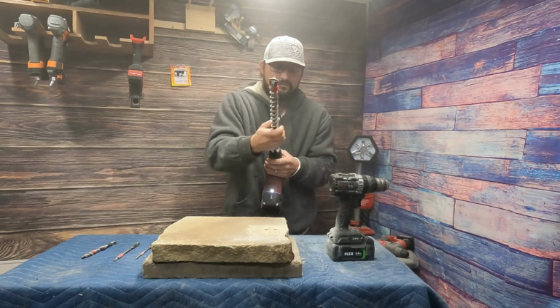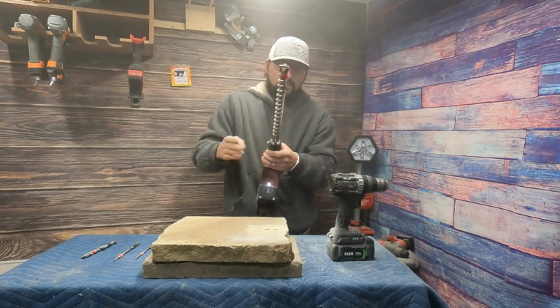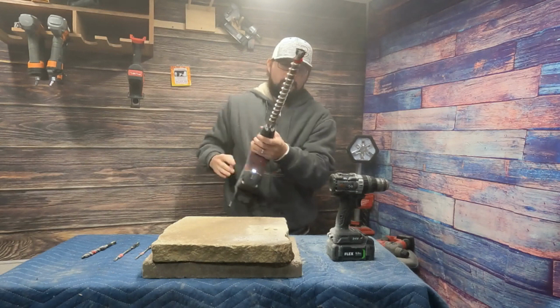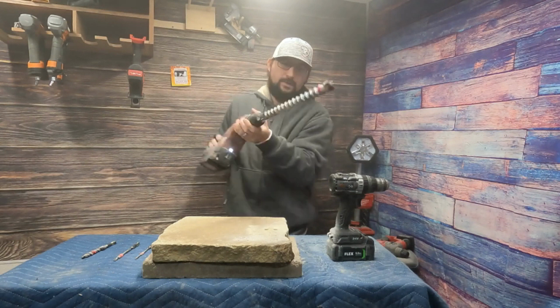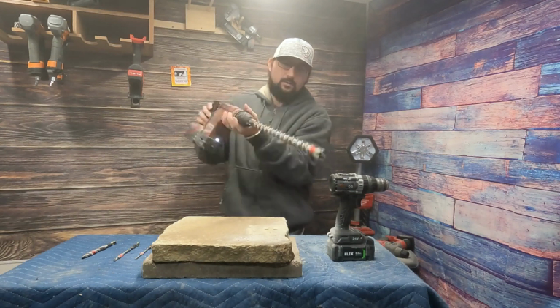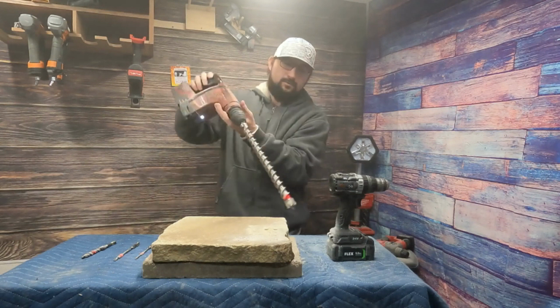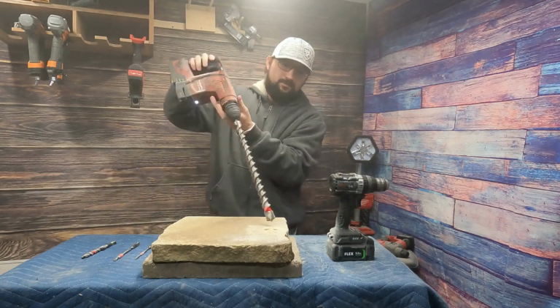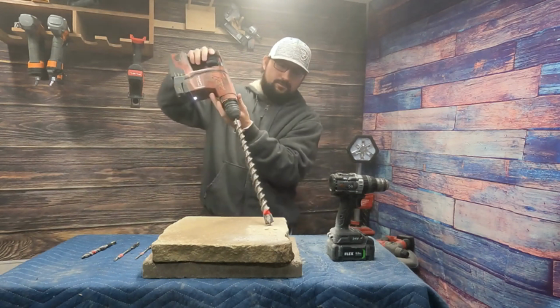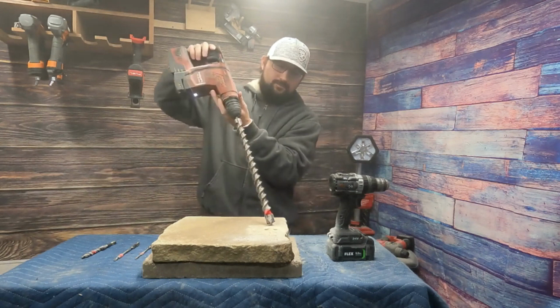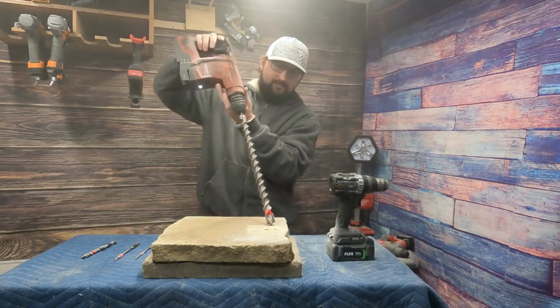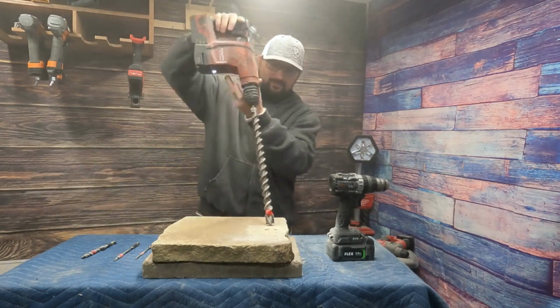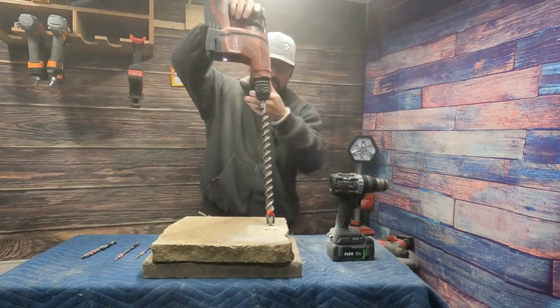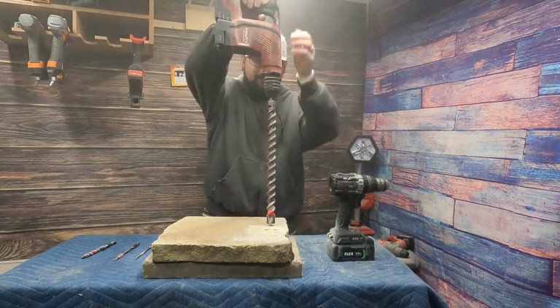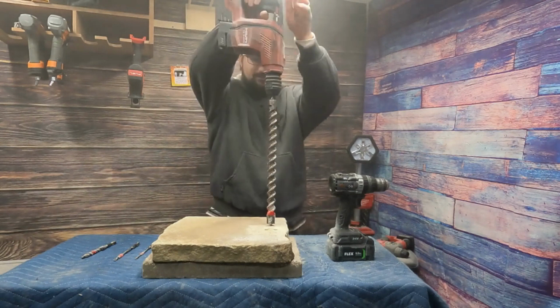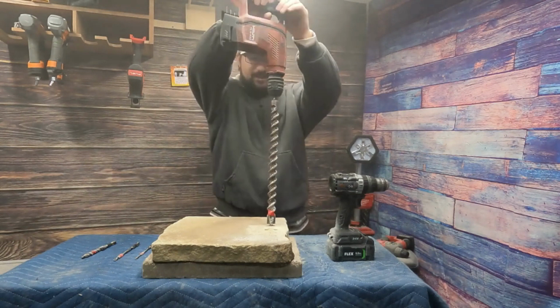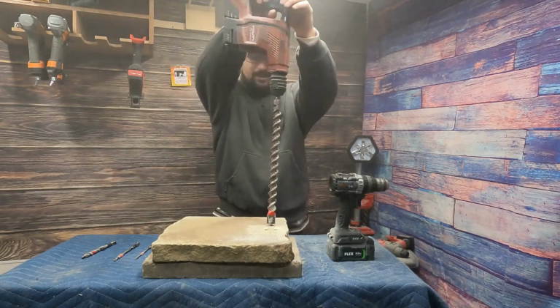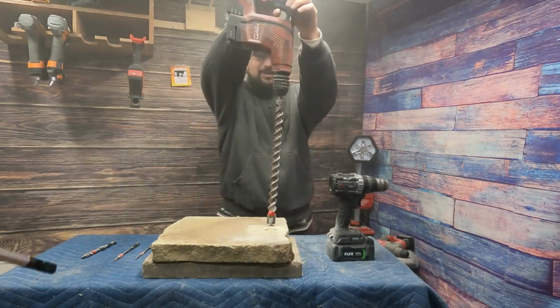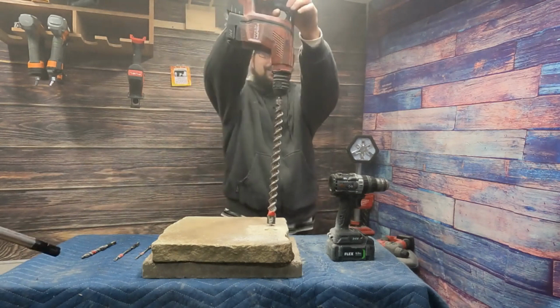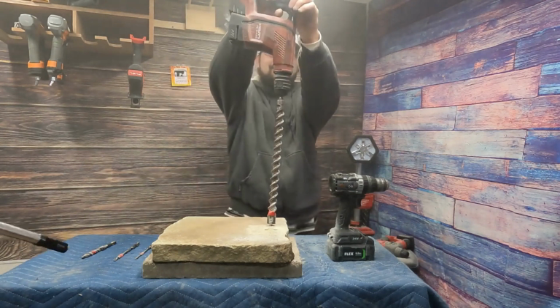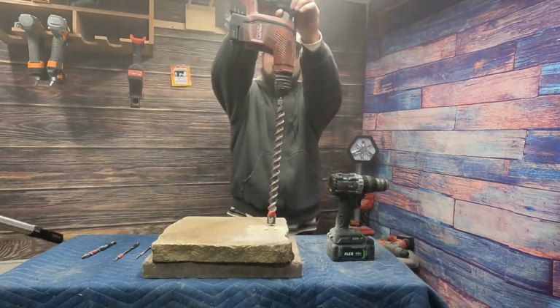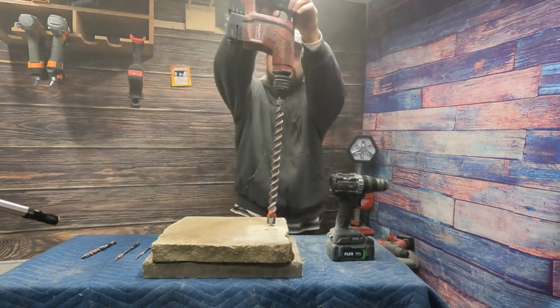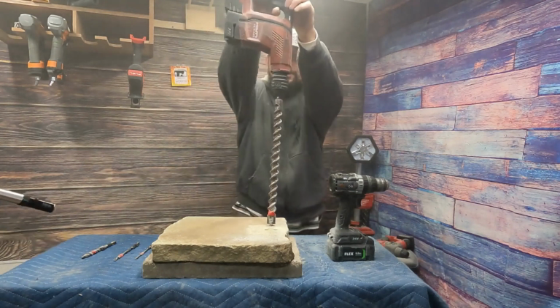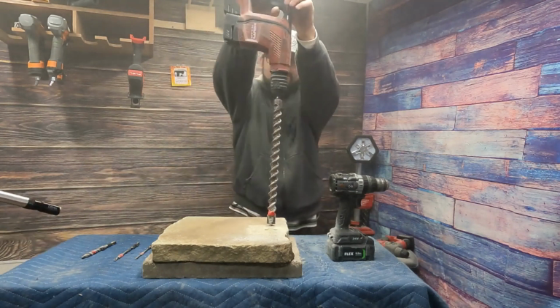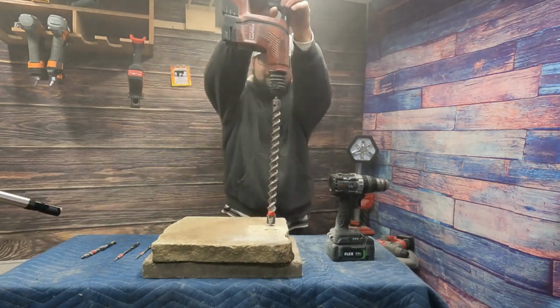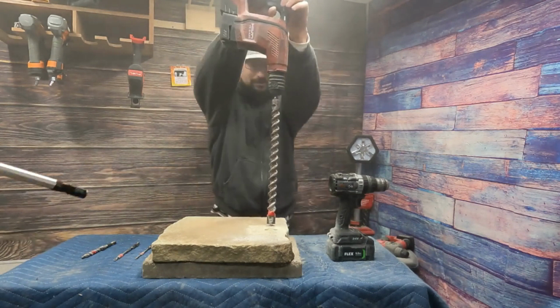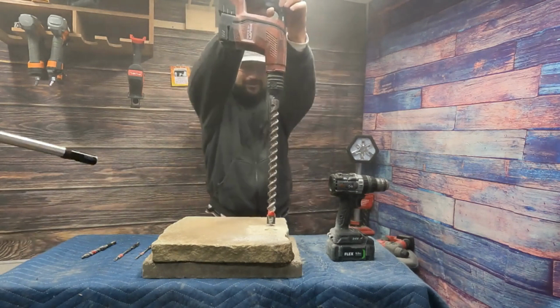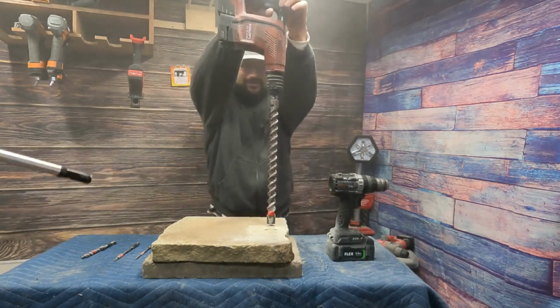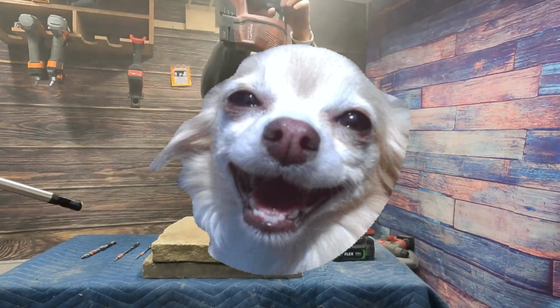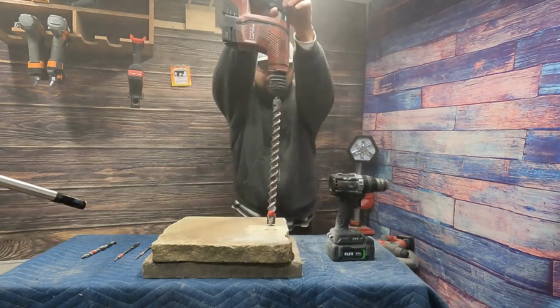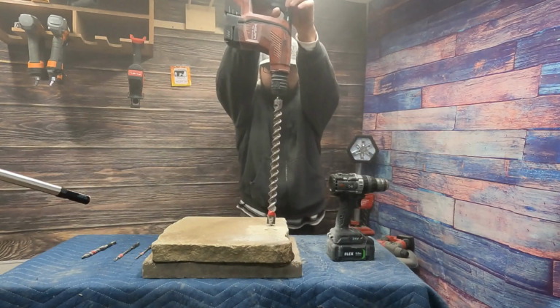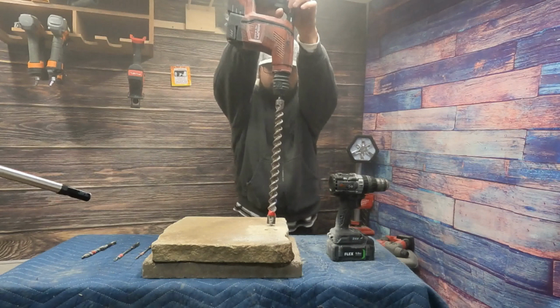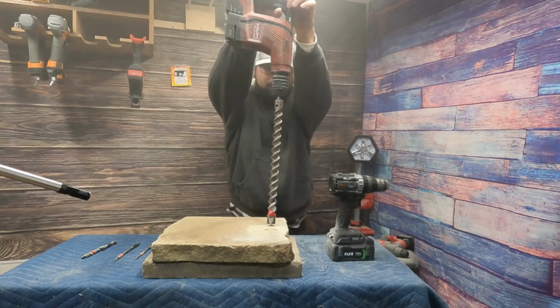The Flex can't handle the big one. With a little drill, this thing's gonna be crazy.